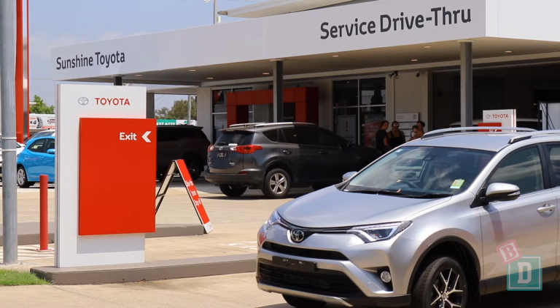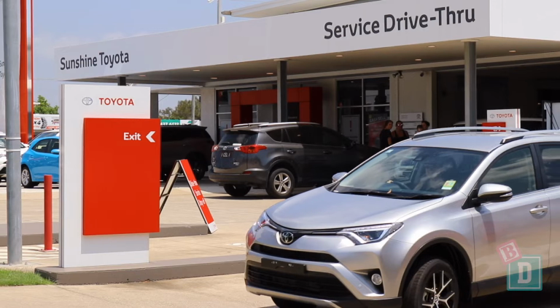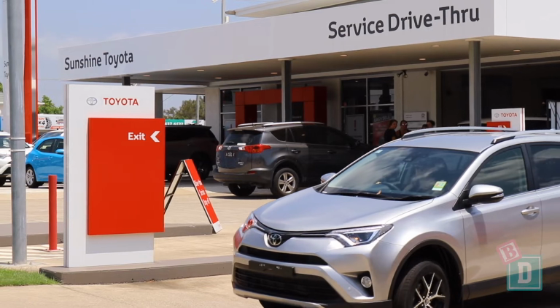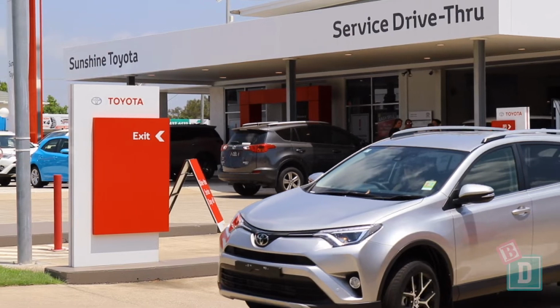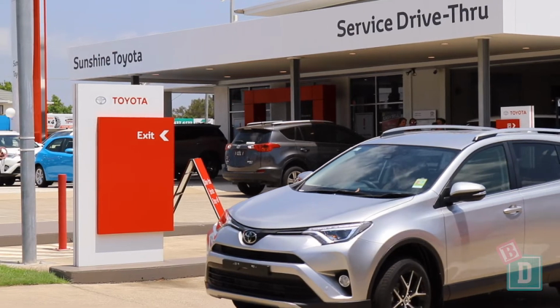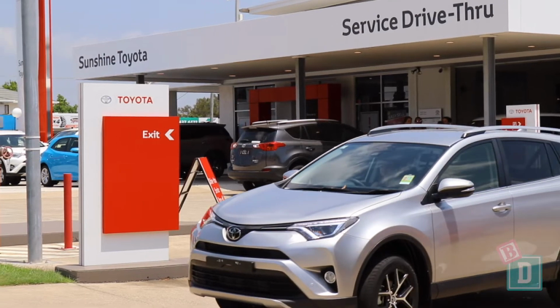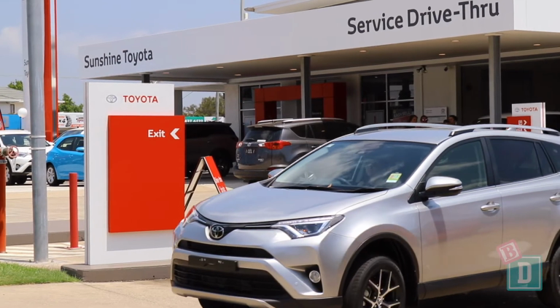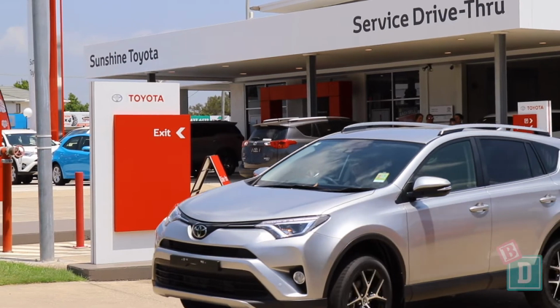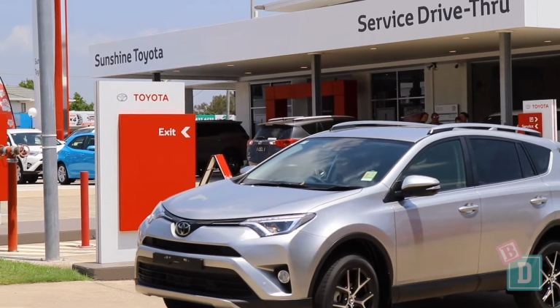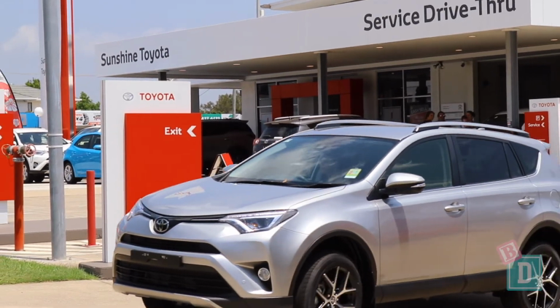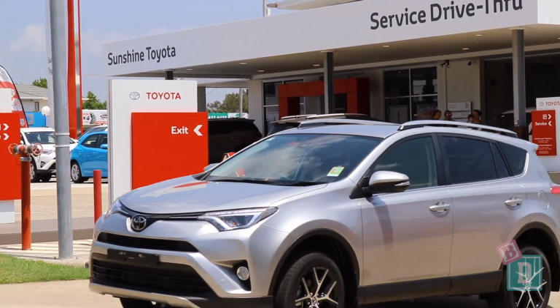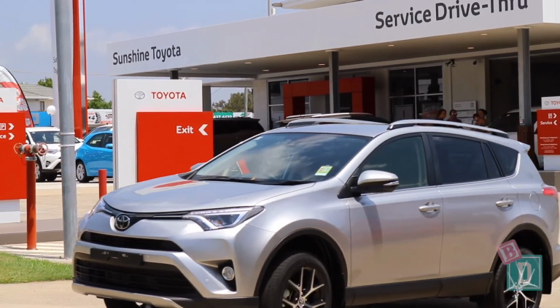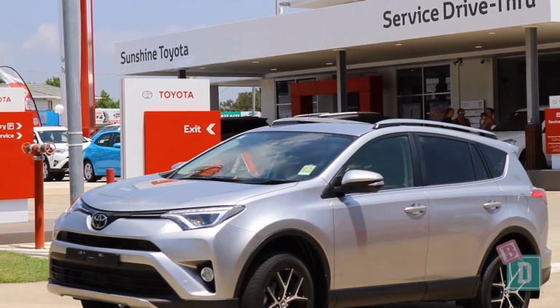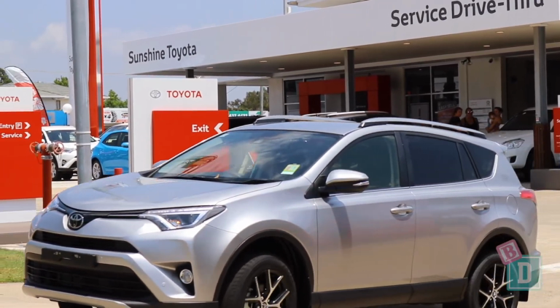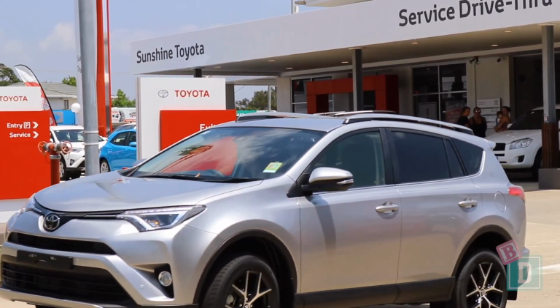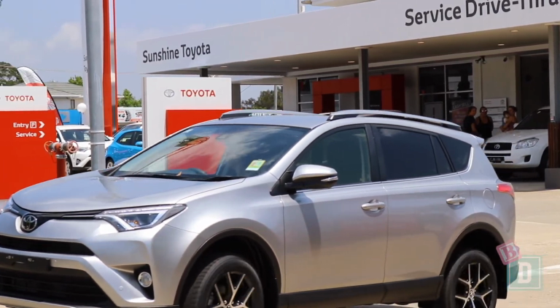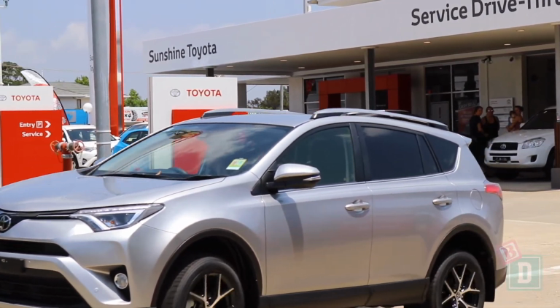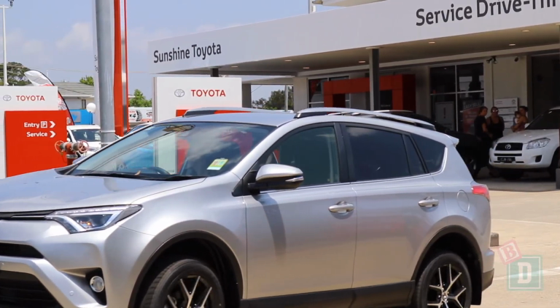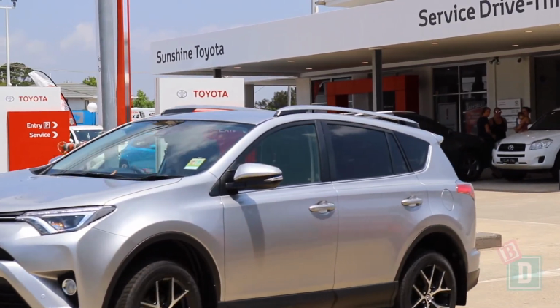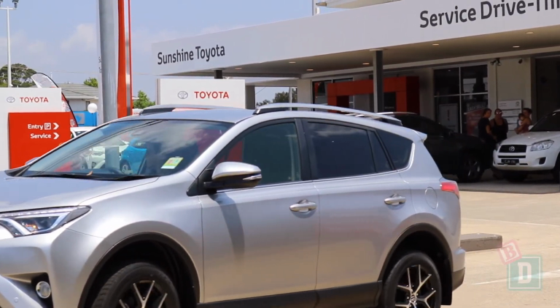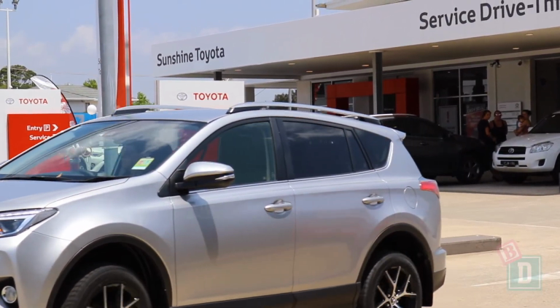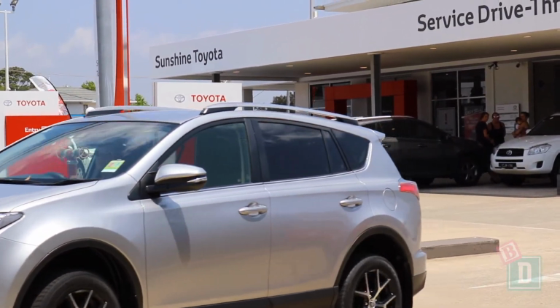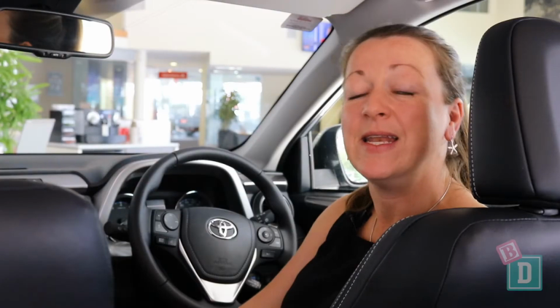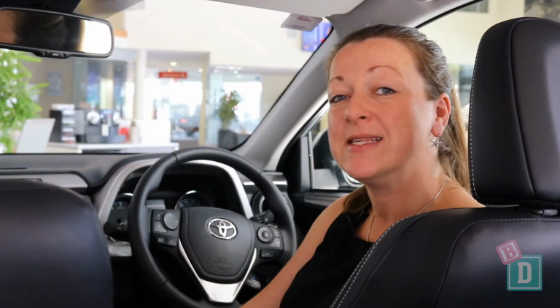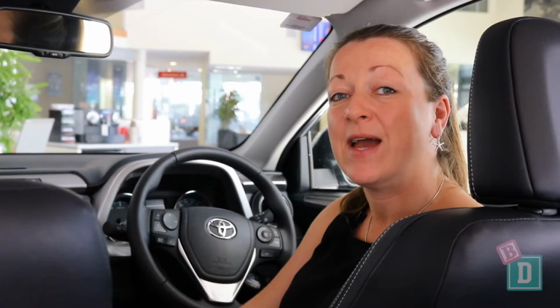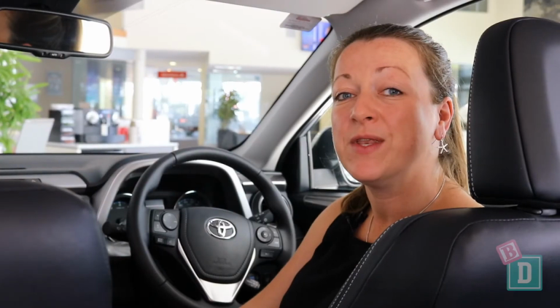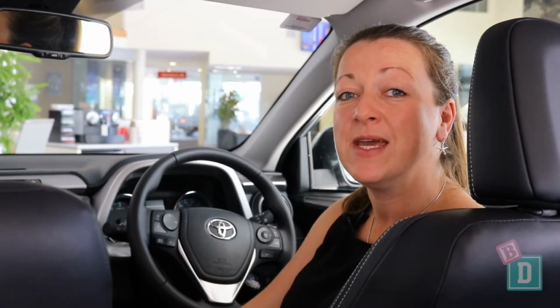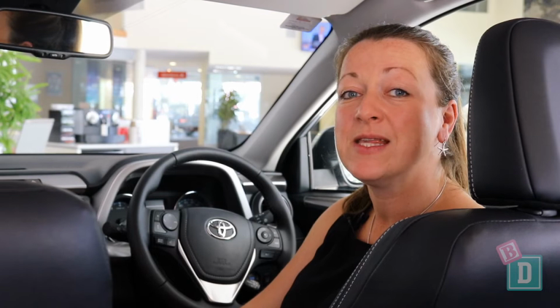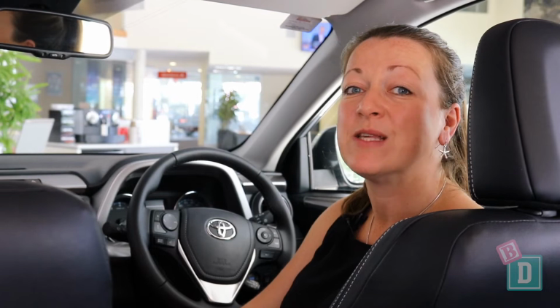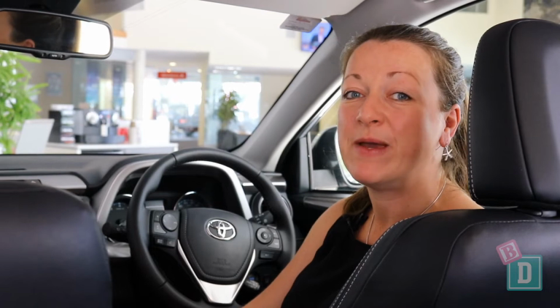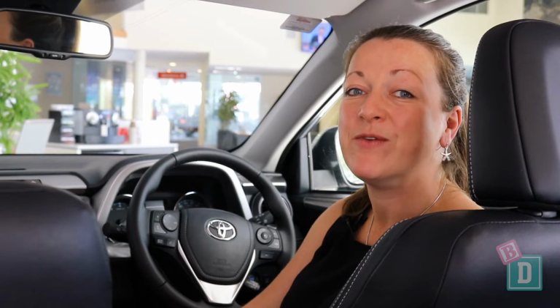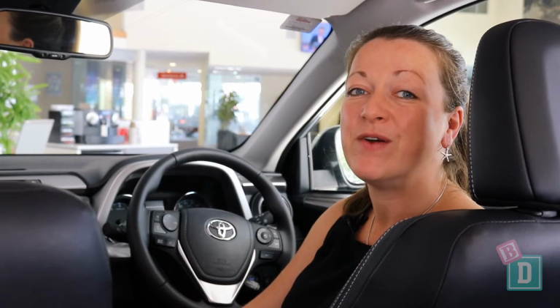Today I'm at Sunshine Toyota and I'm having a look at the Toyota RAV4. Let's see how good it is as a baby drive.